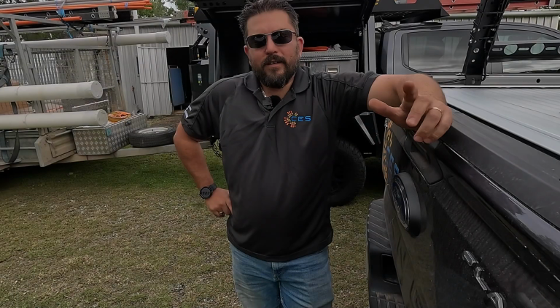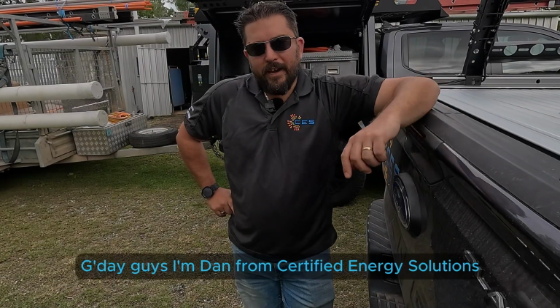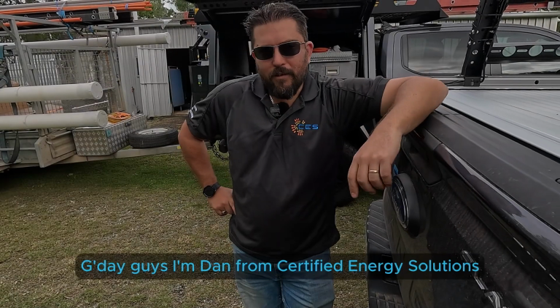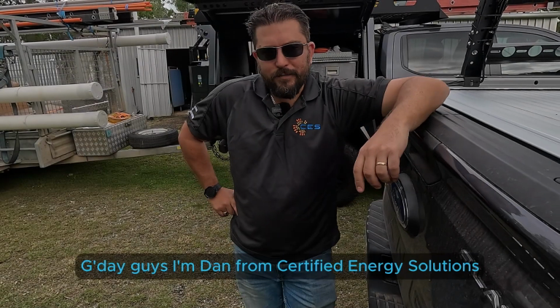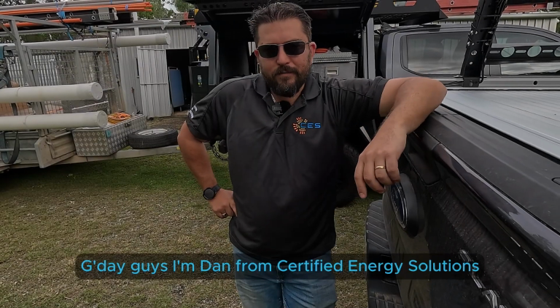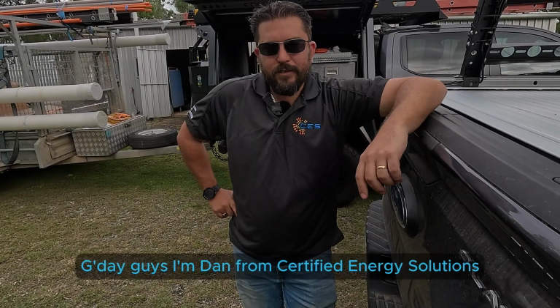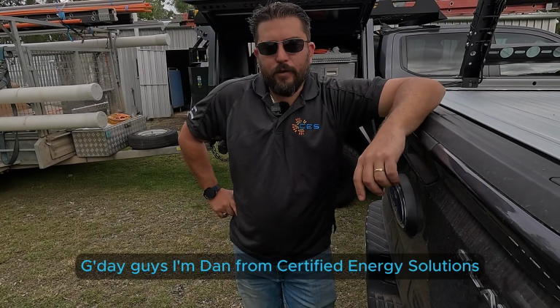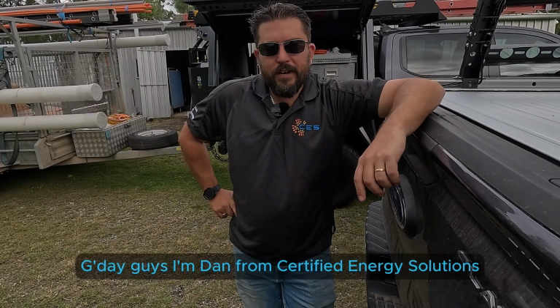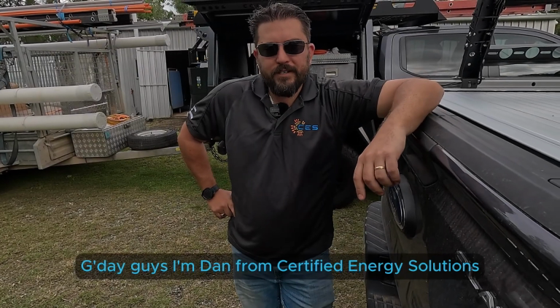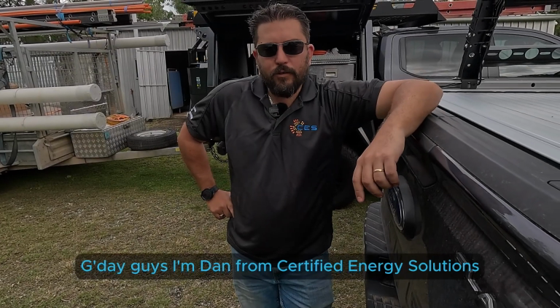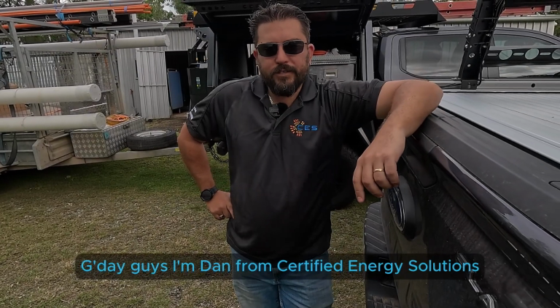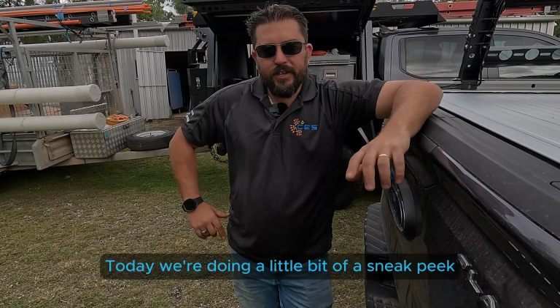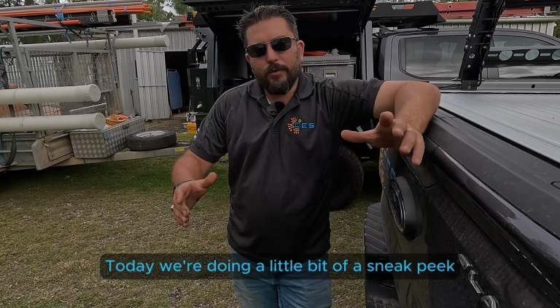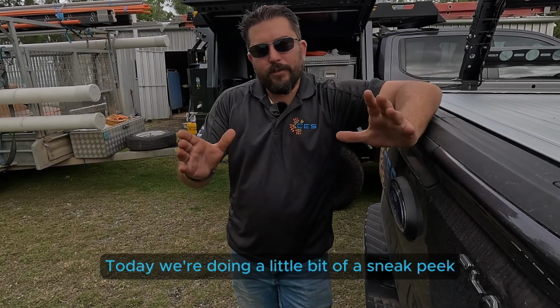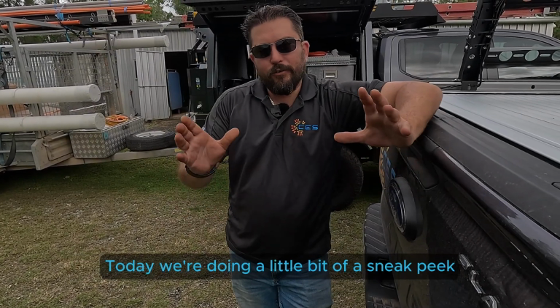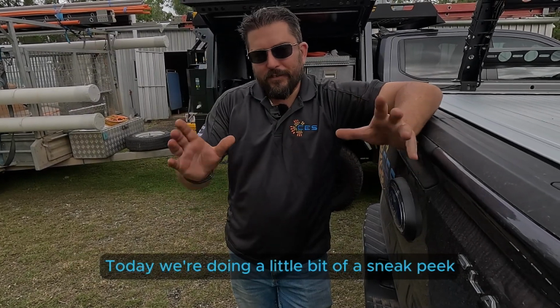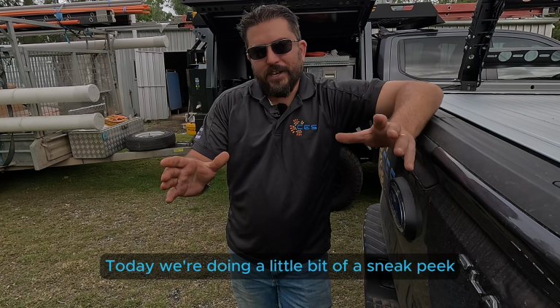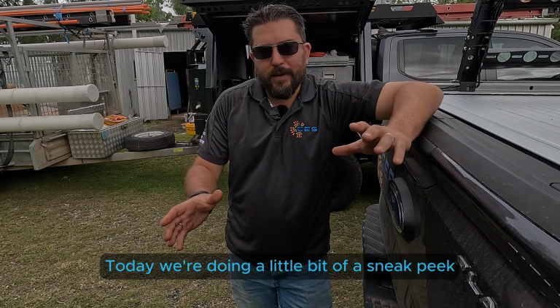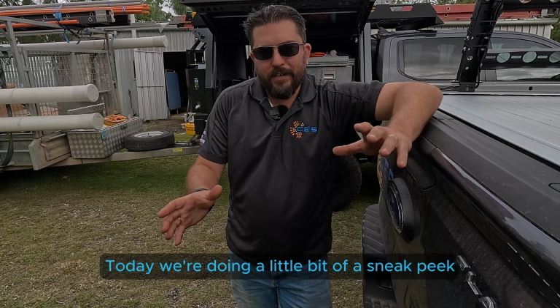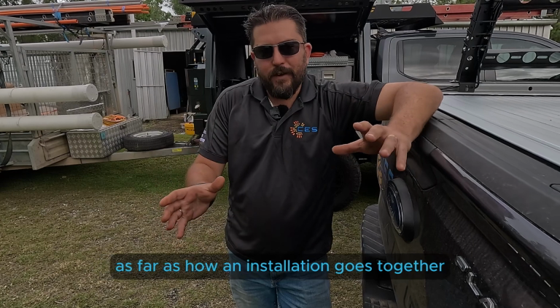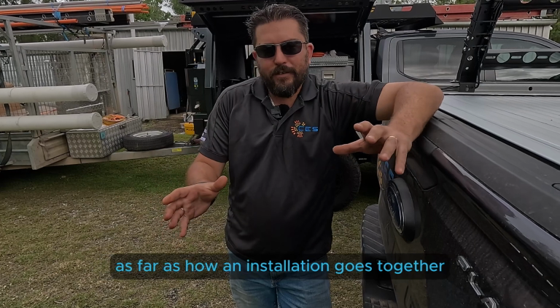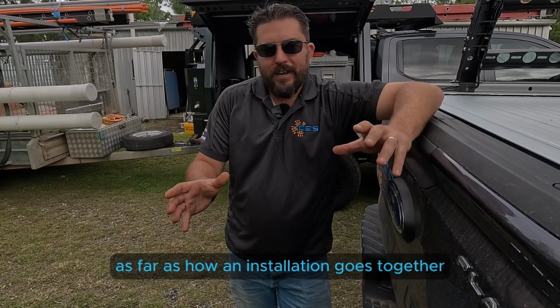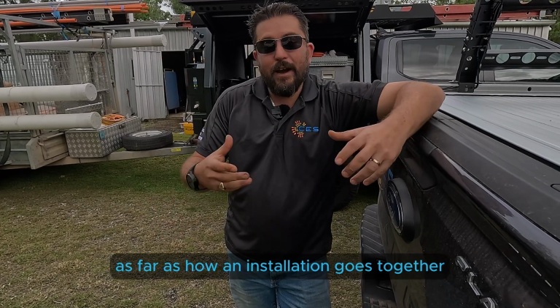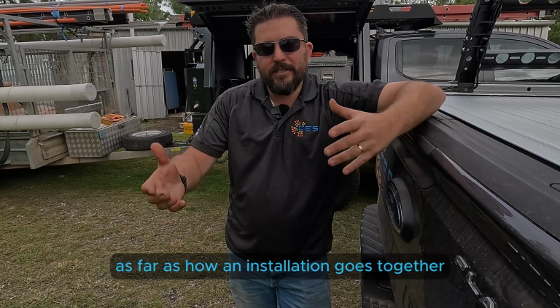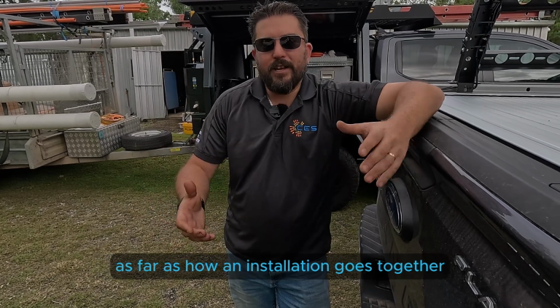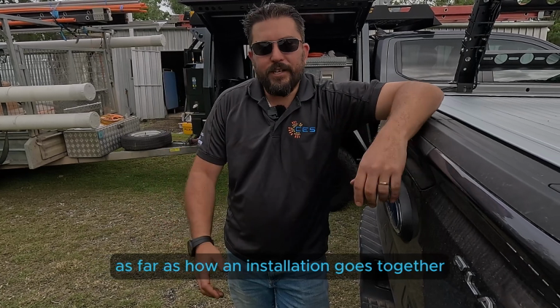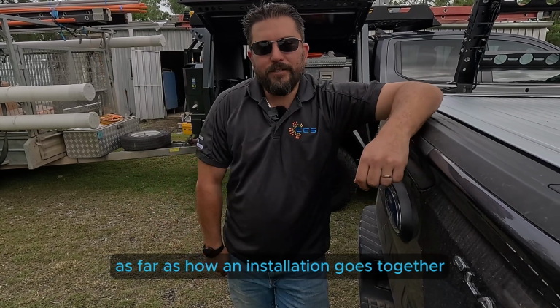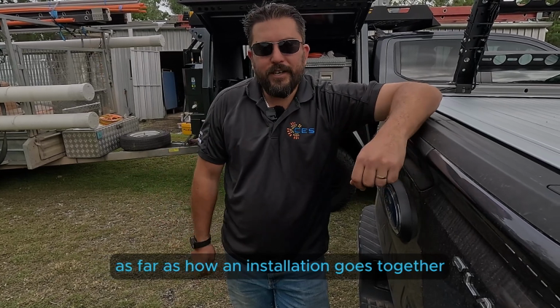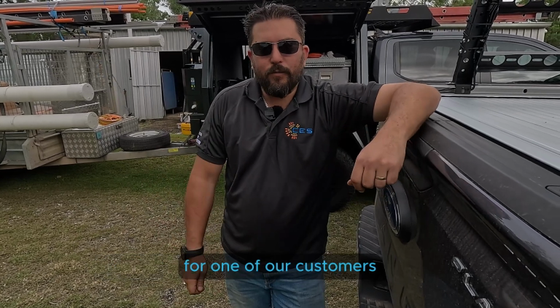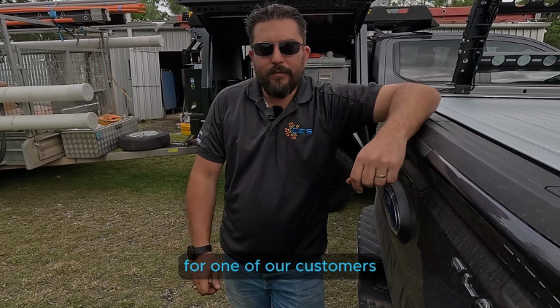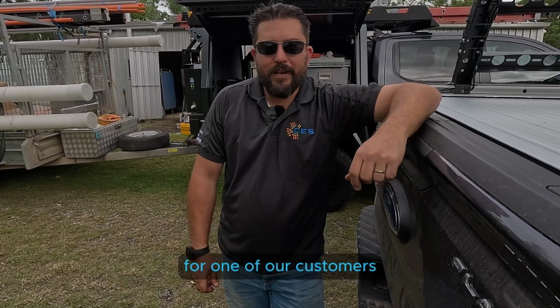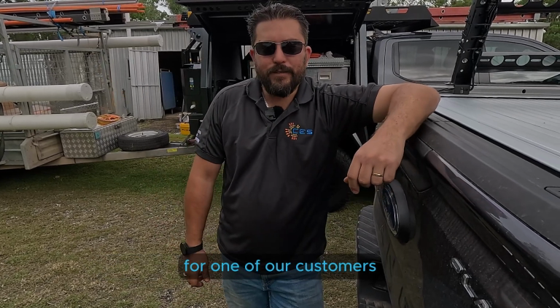G'day guys, I'm Dan from Certified Energy Solutions. Today we're doing a little bit of a sneak peek as far as how an installation goes together for one of our customers.